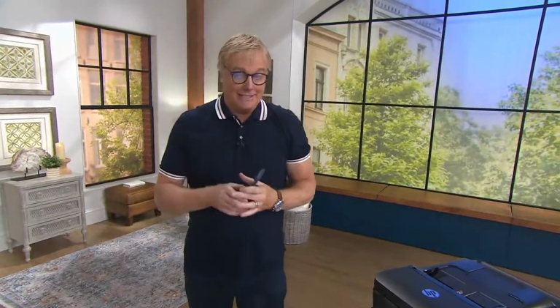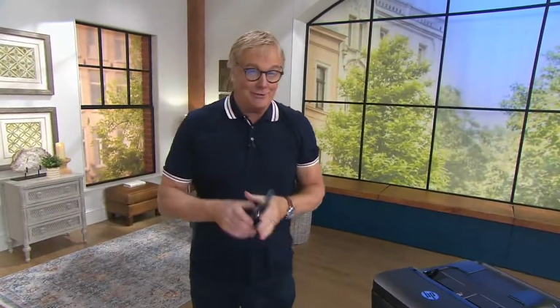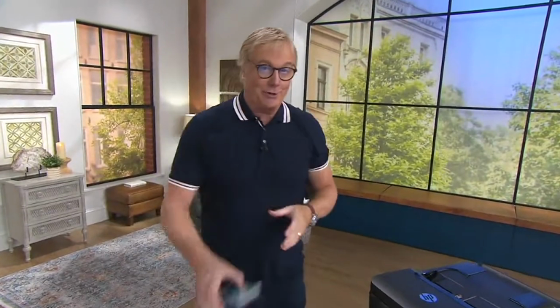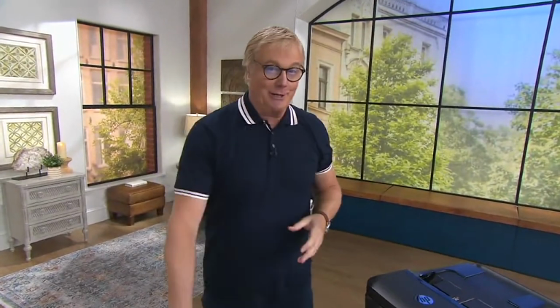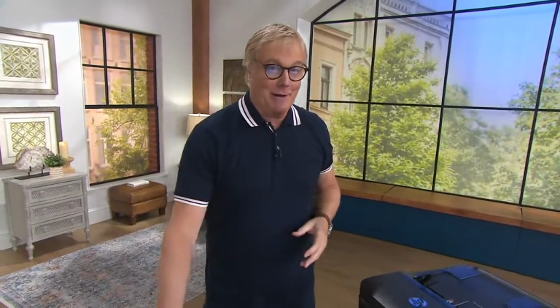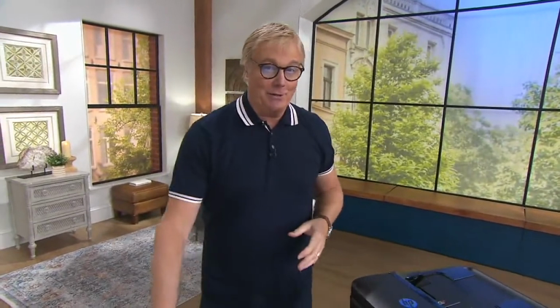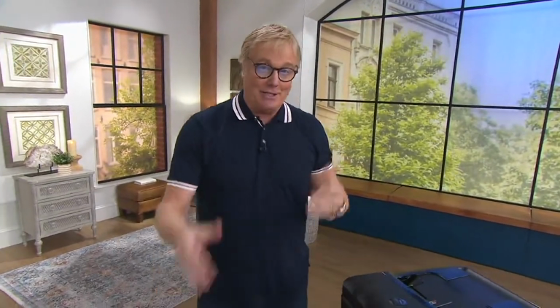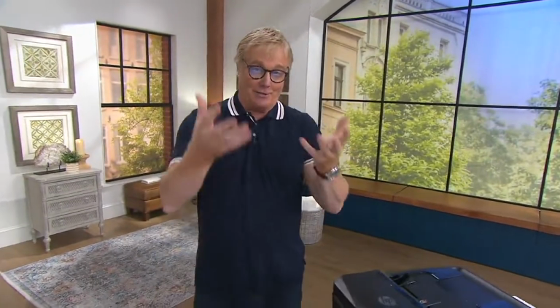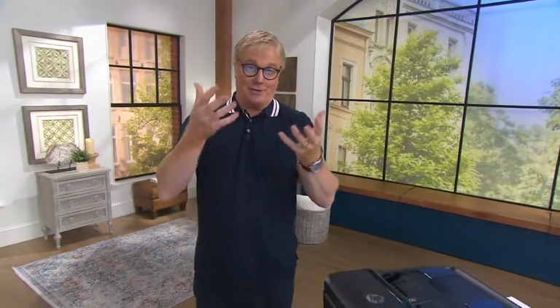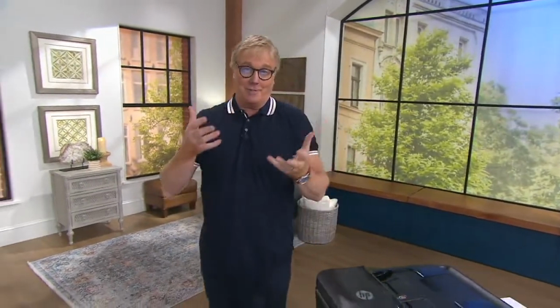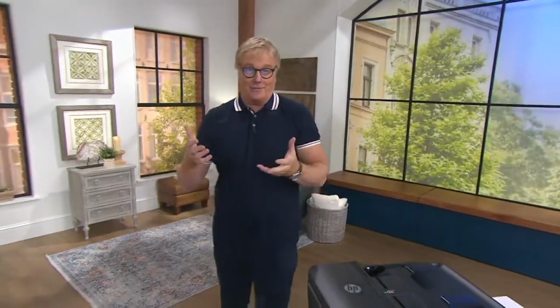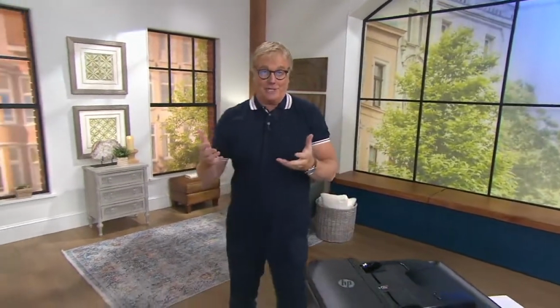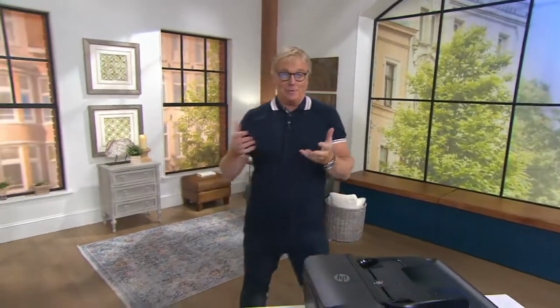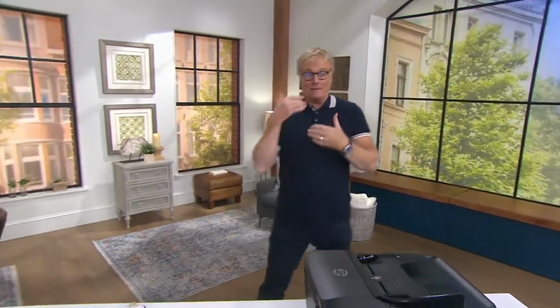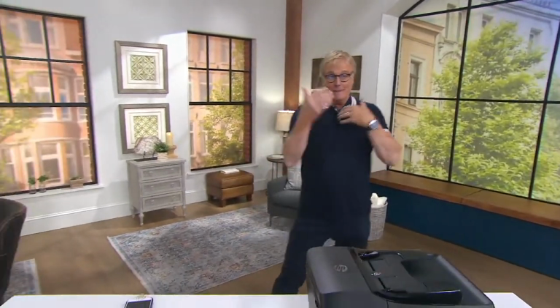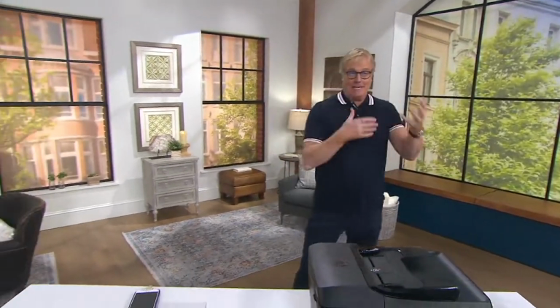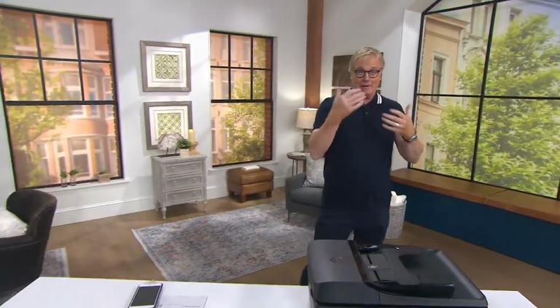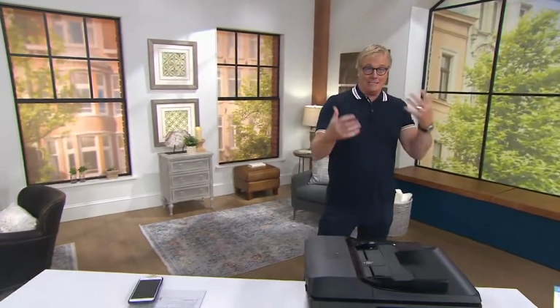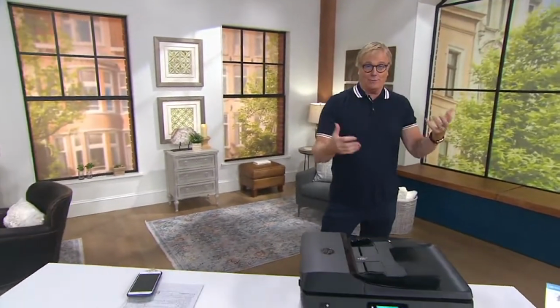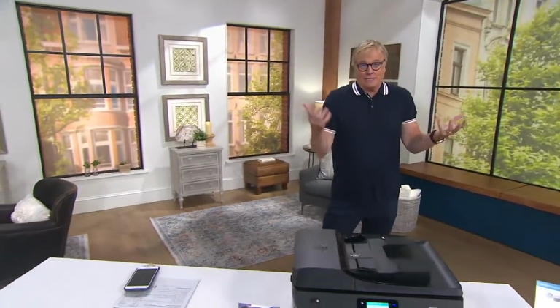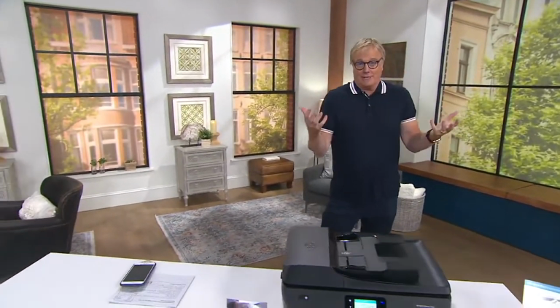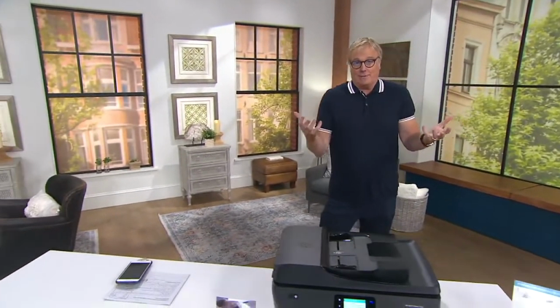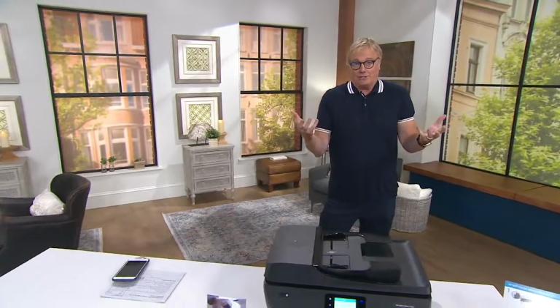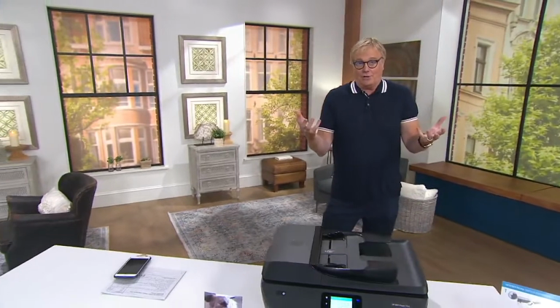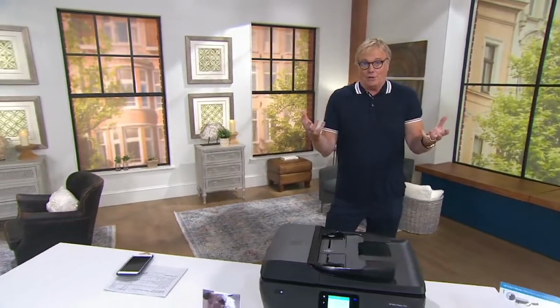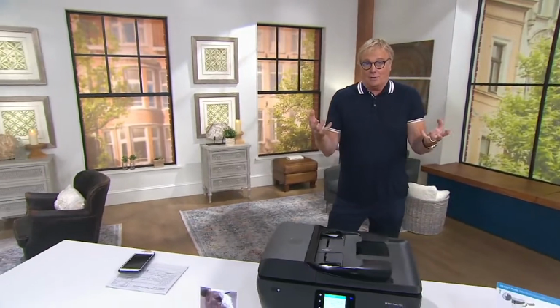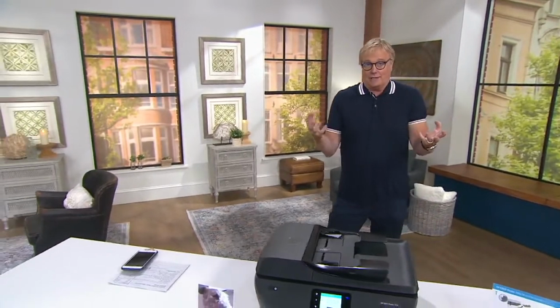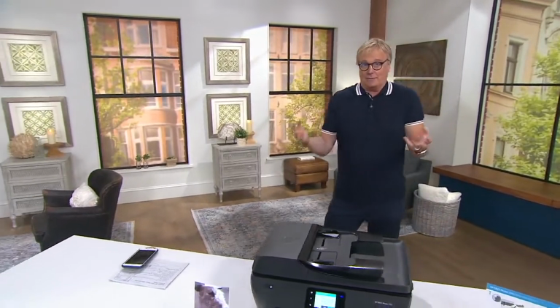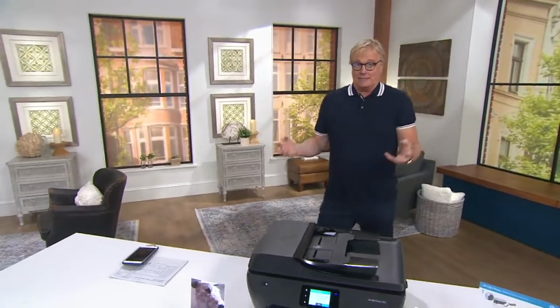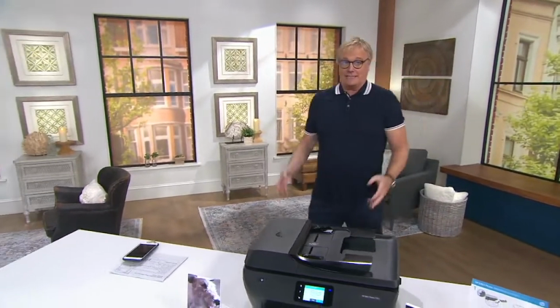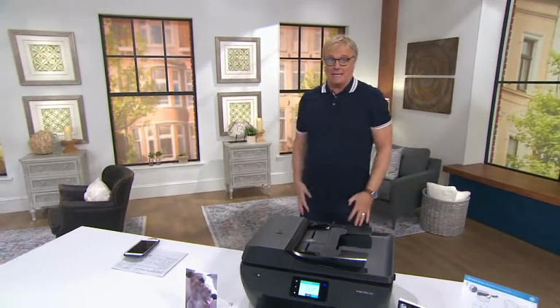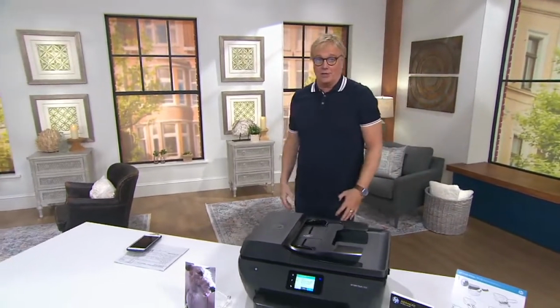Thanks for joining me on Facebook interactive. What are you loving about your home? What are you loving about staying home?